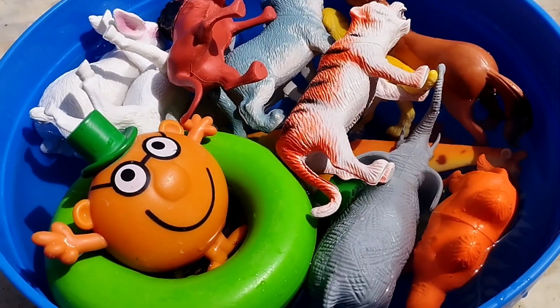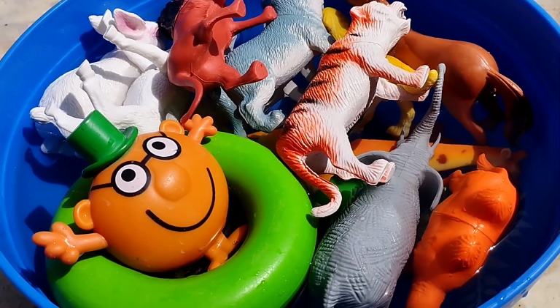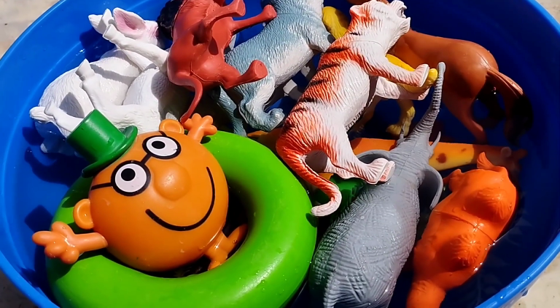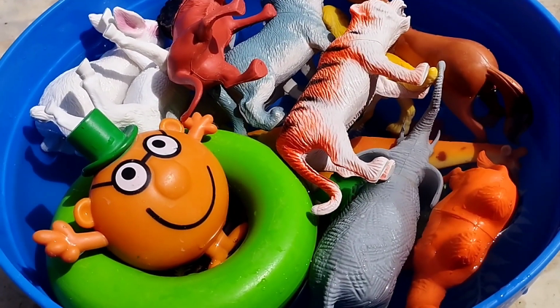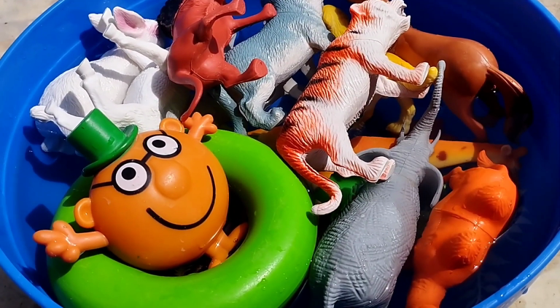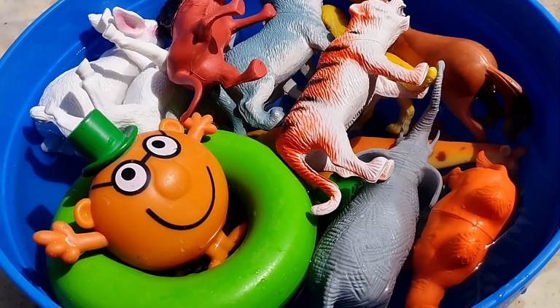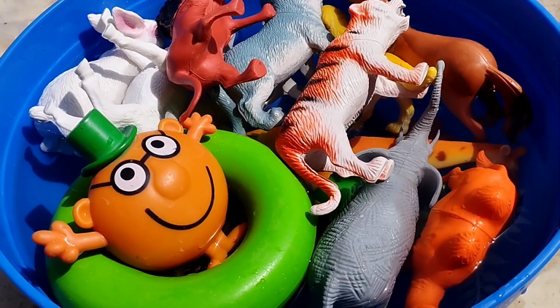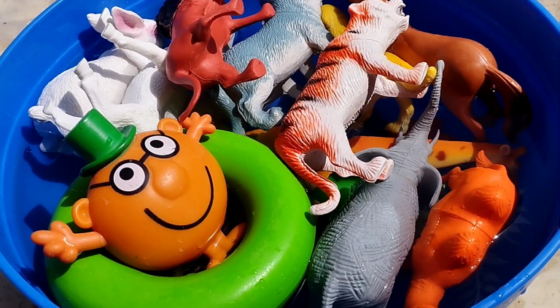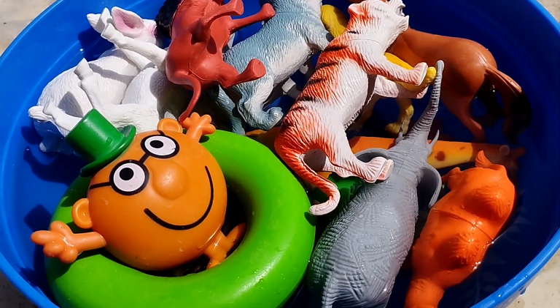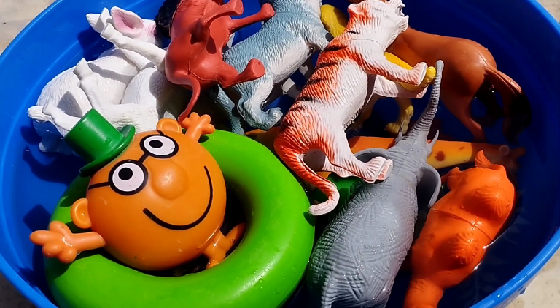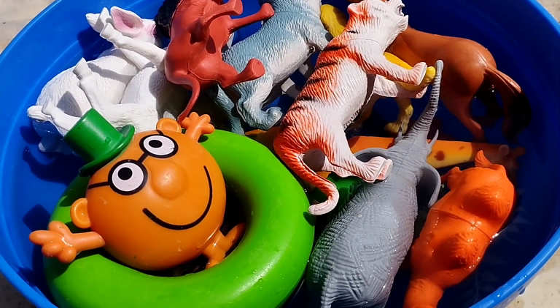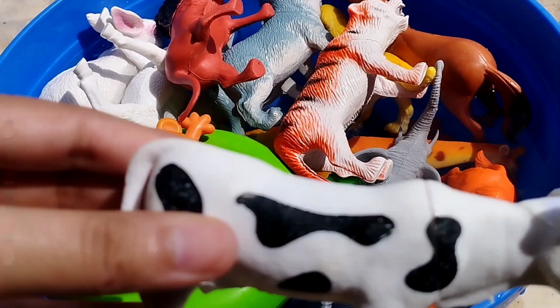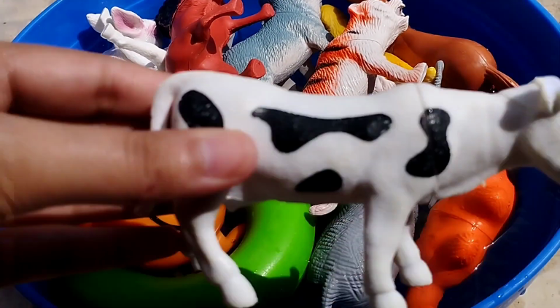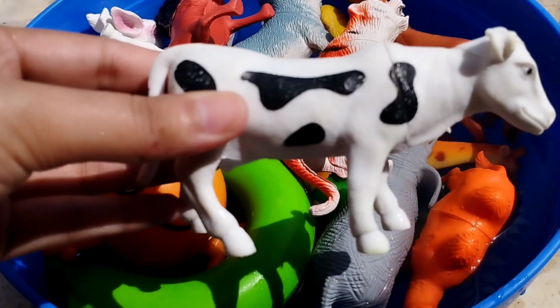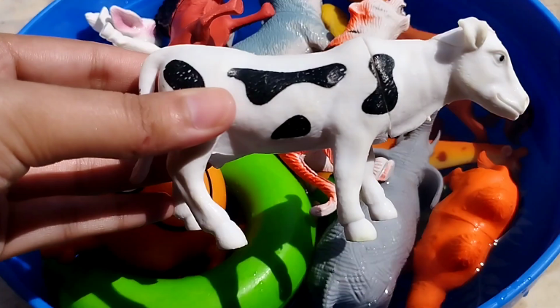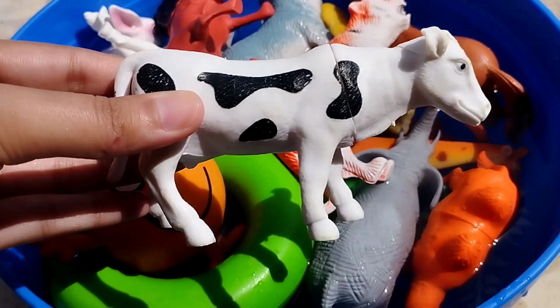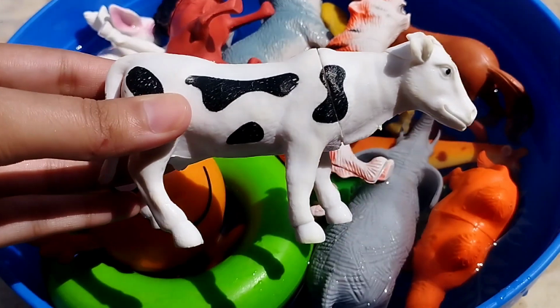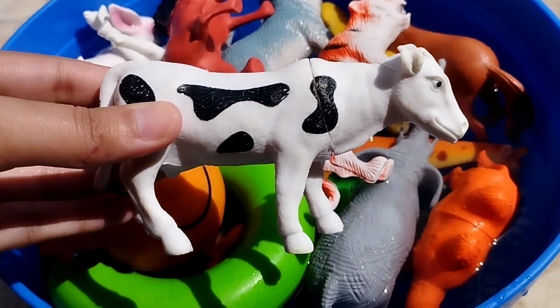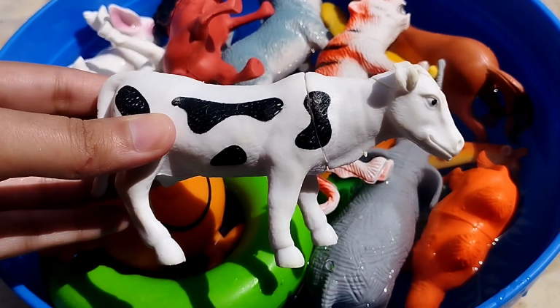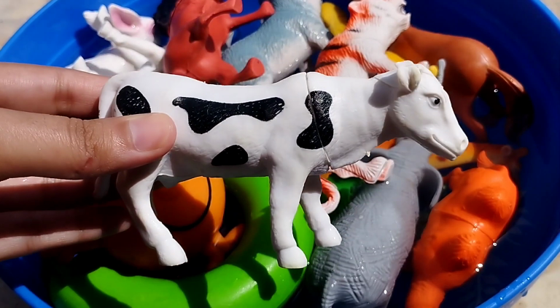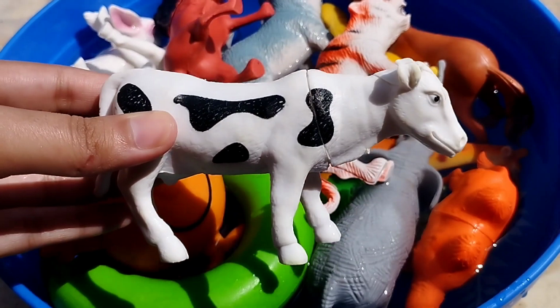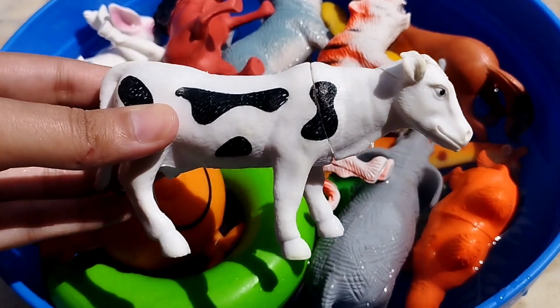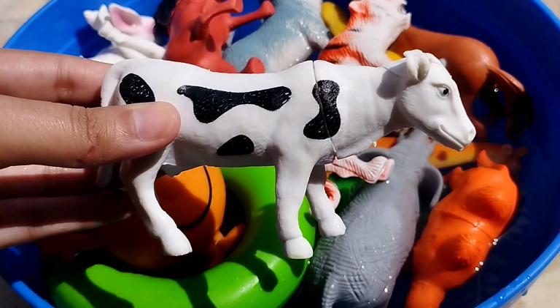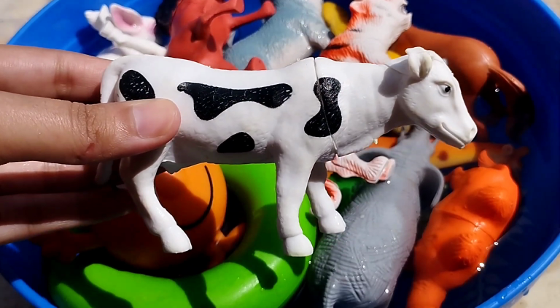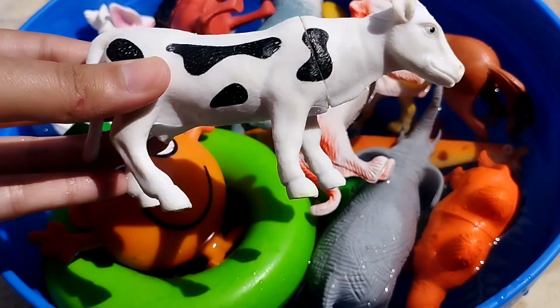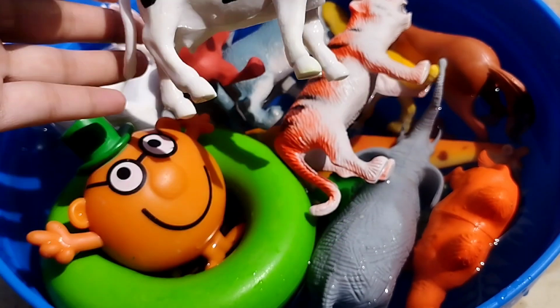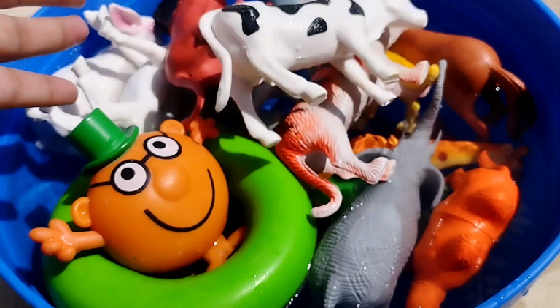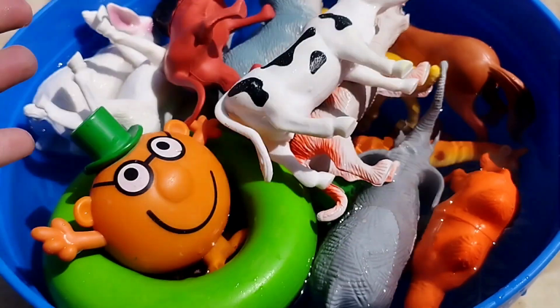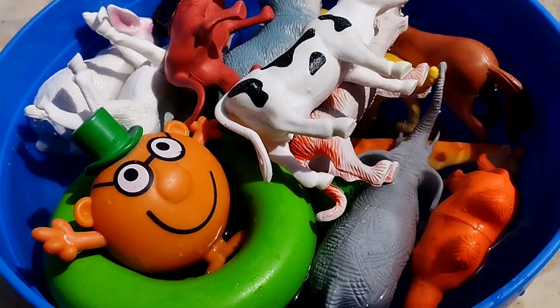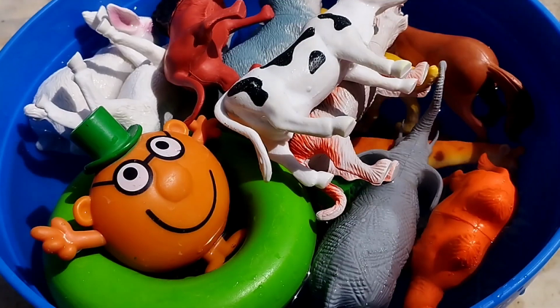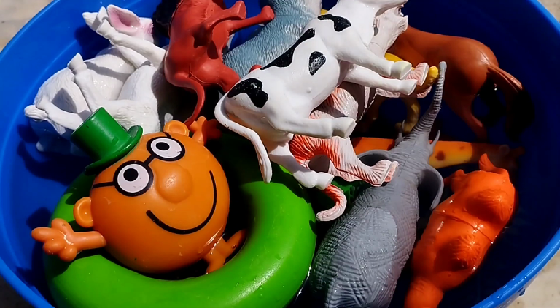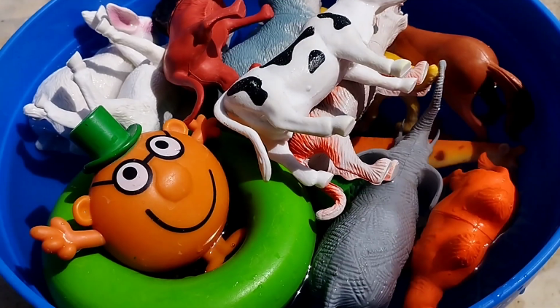The next animal is a cow. This is a cow.